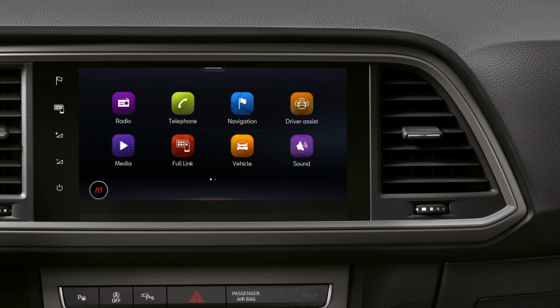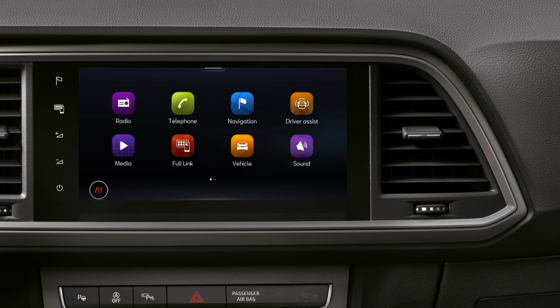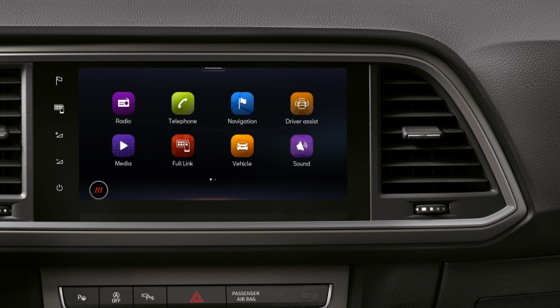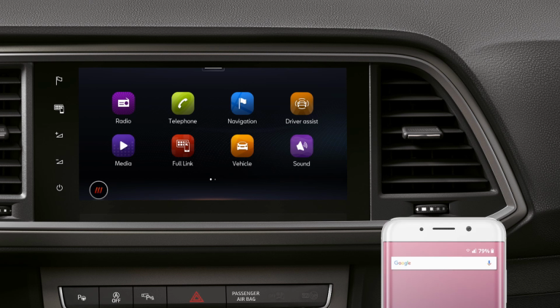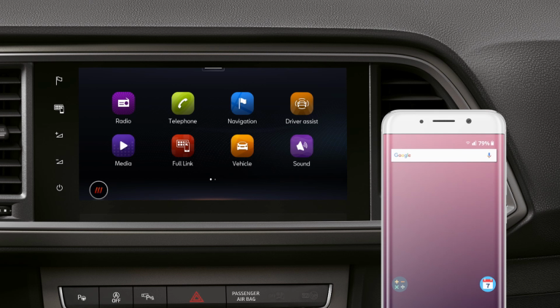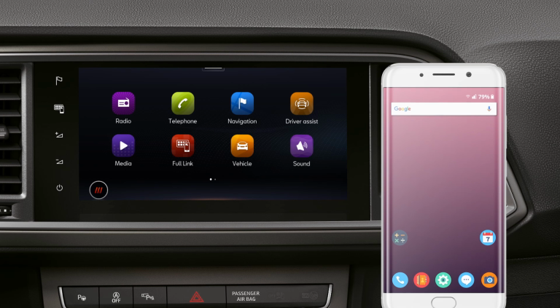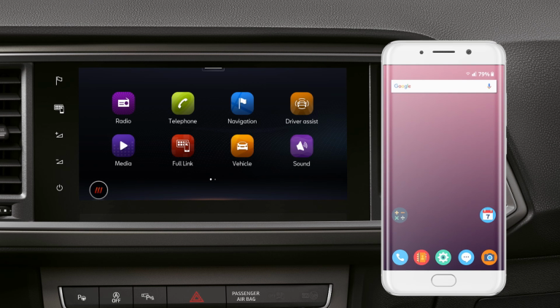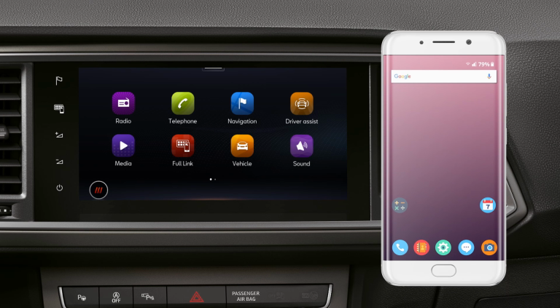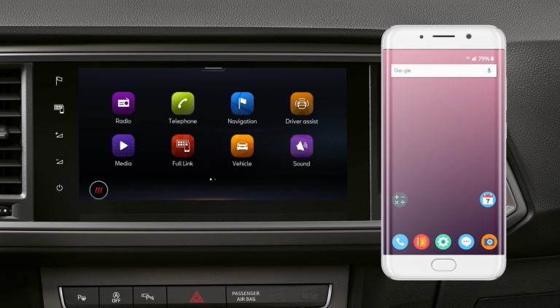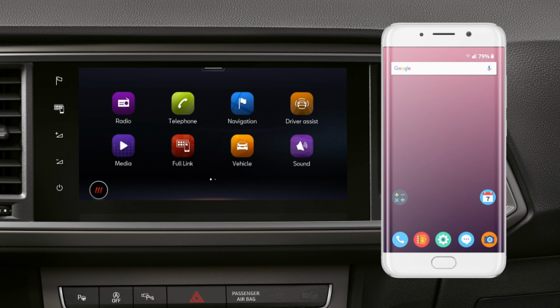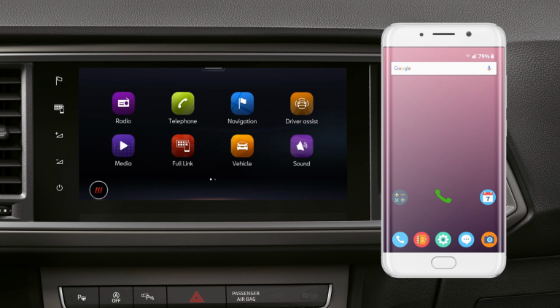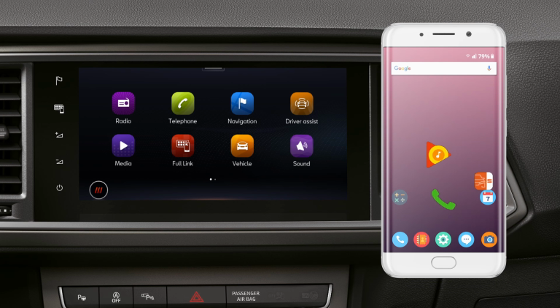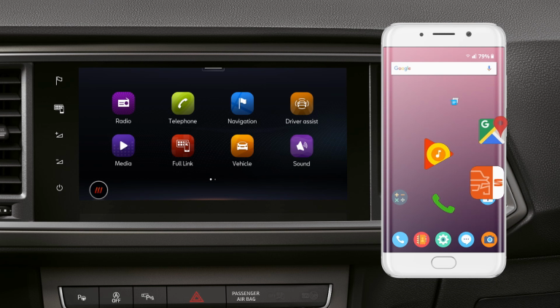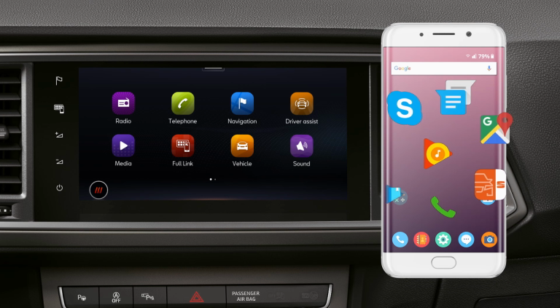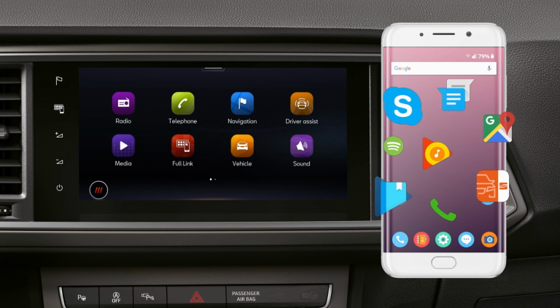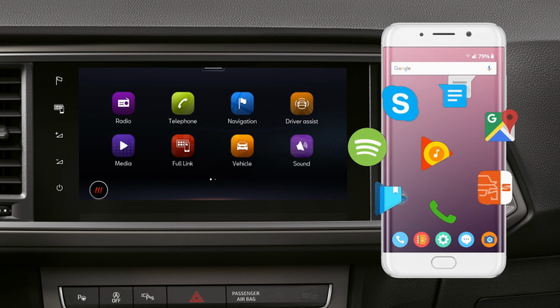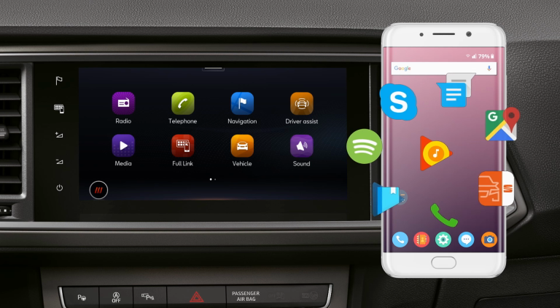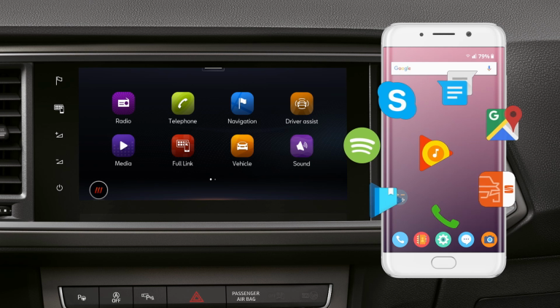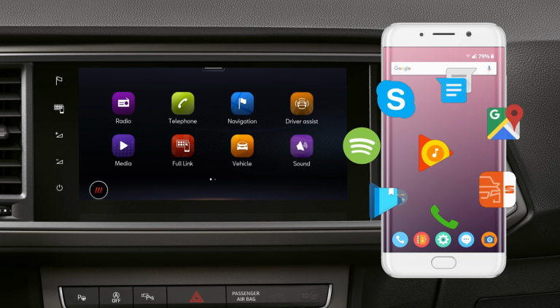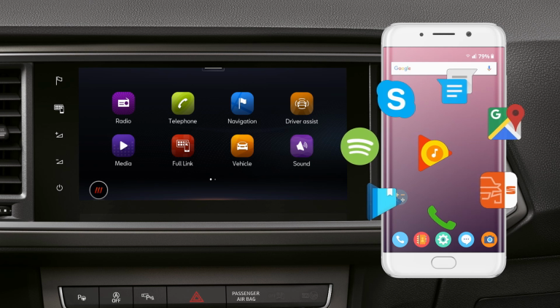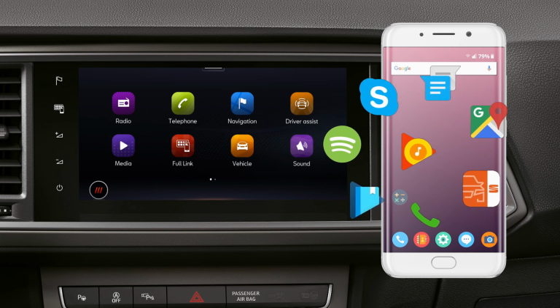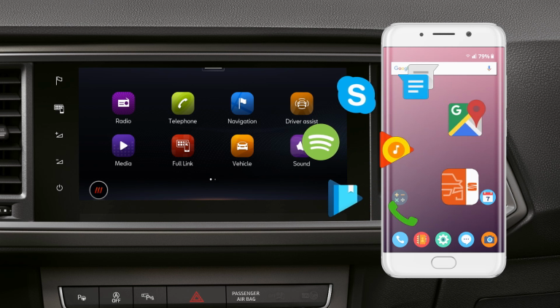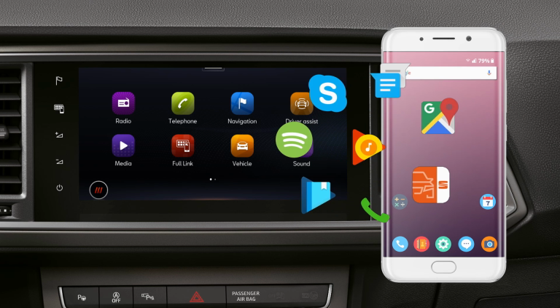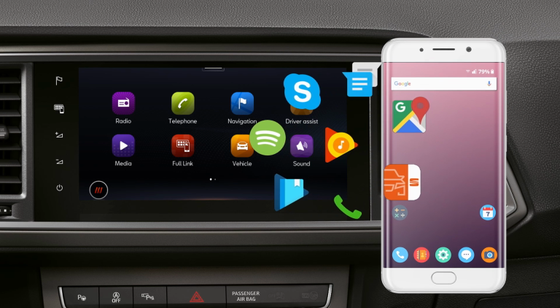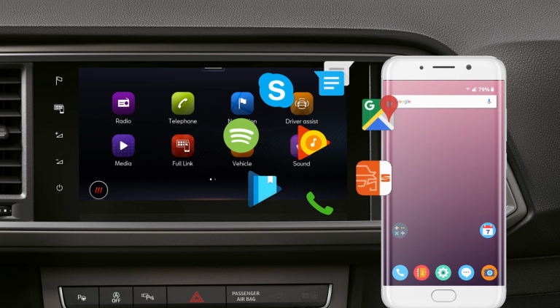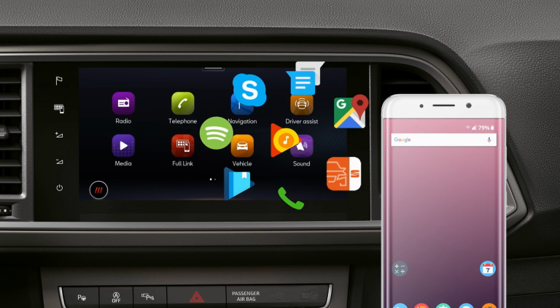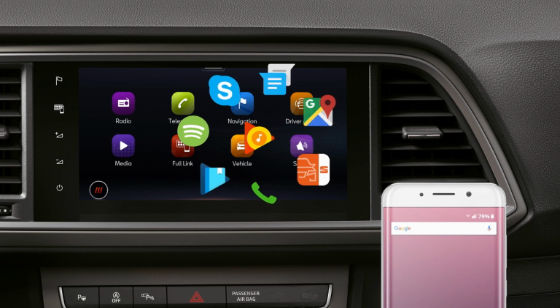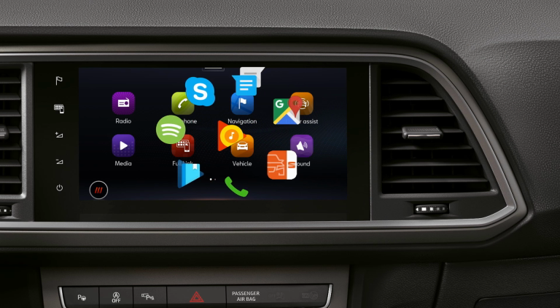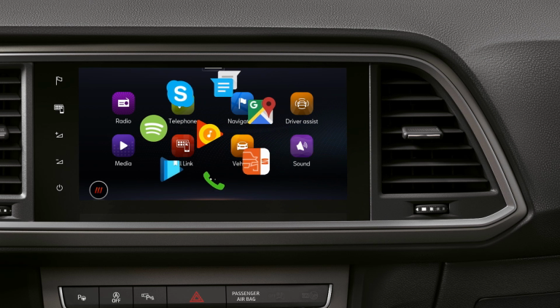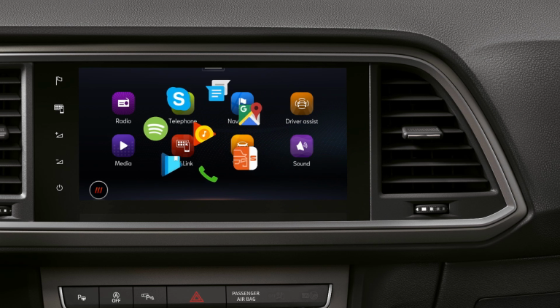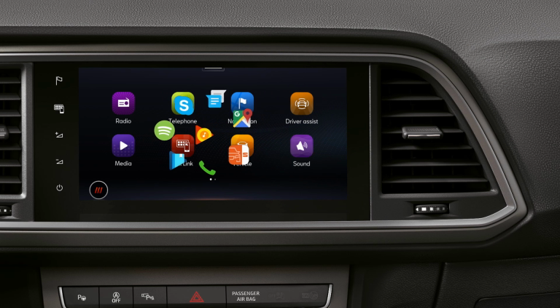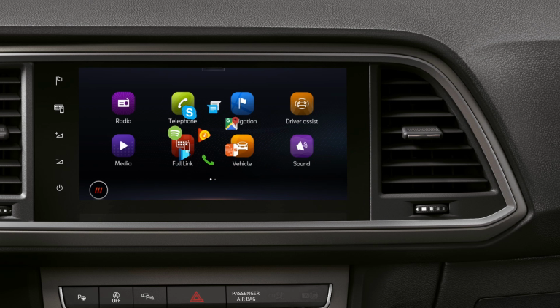FullLink is used to connect your smartphone to the vehicle. This allows you to use some phone functions during the journey.